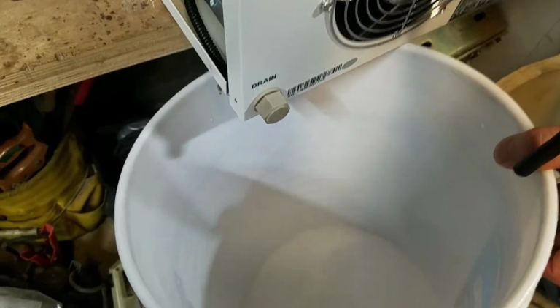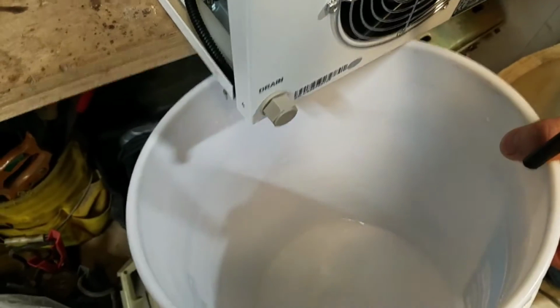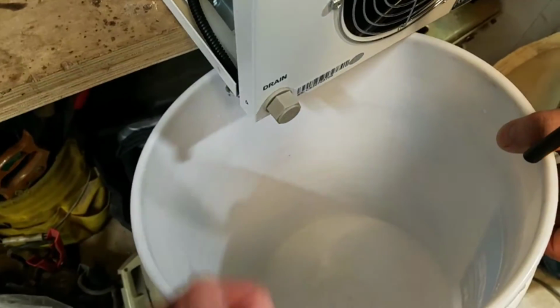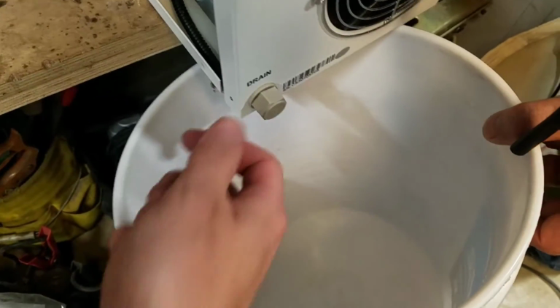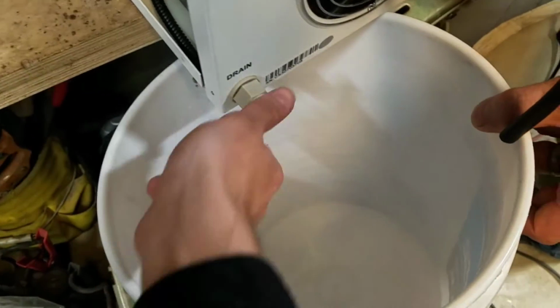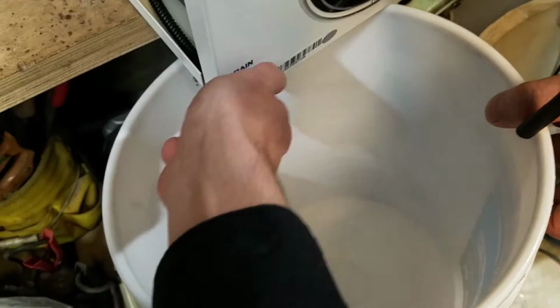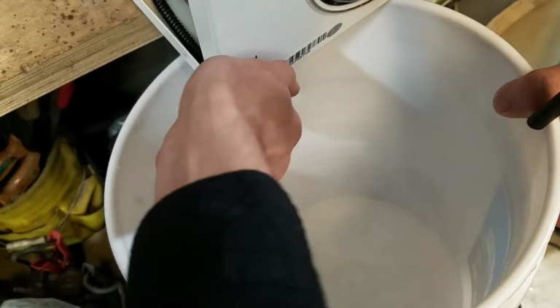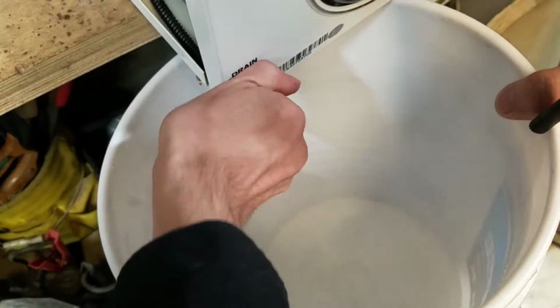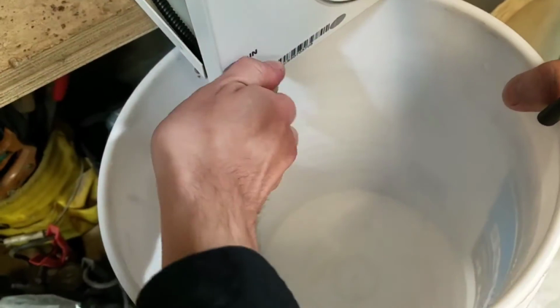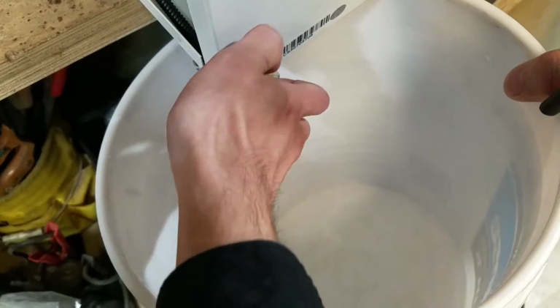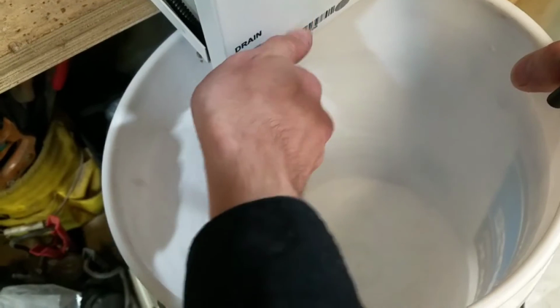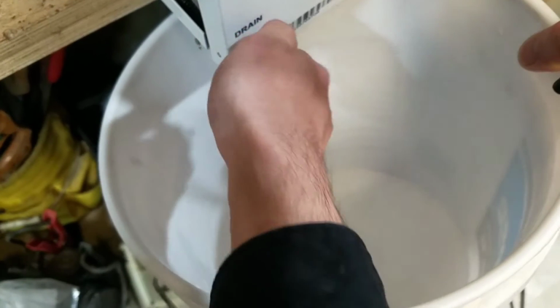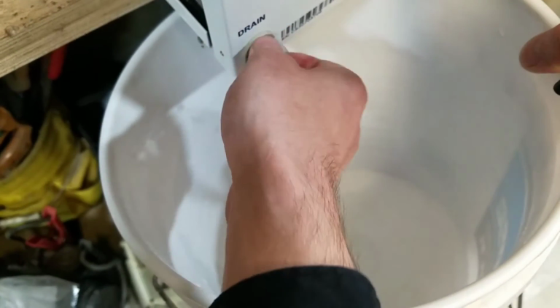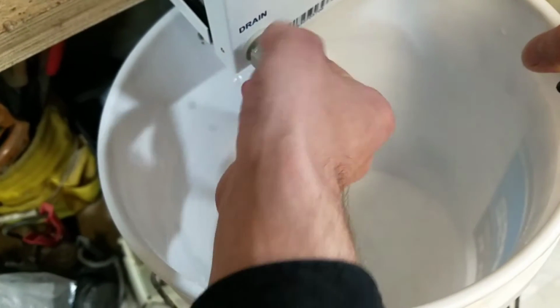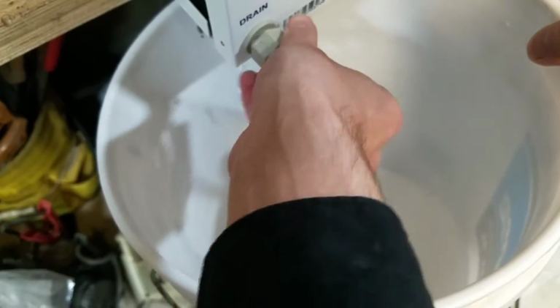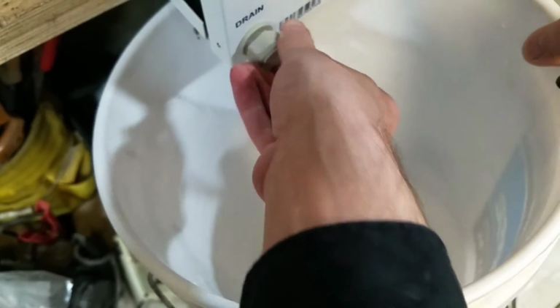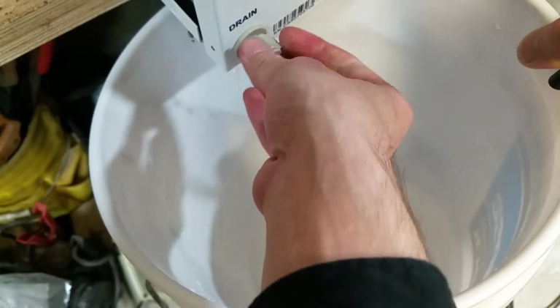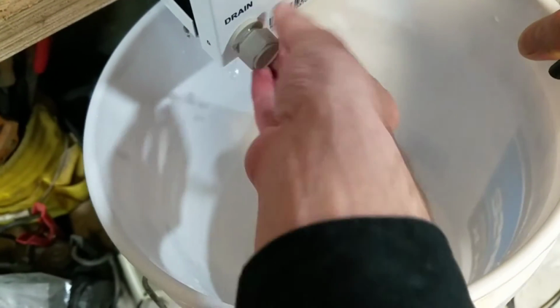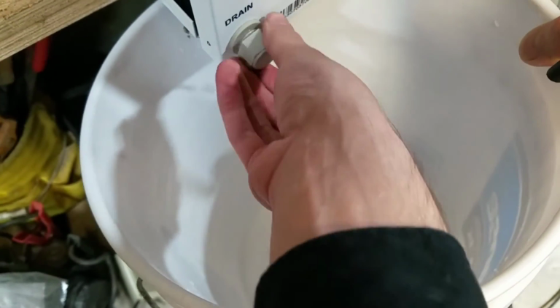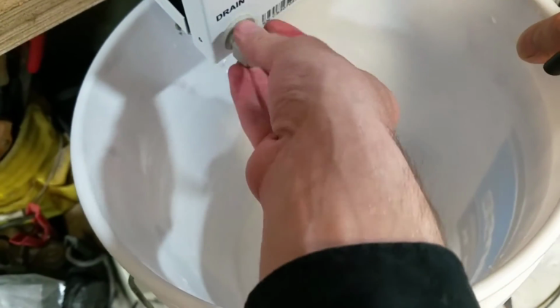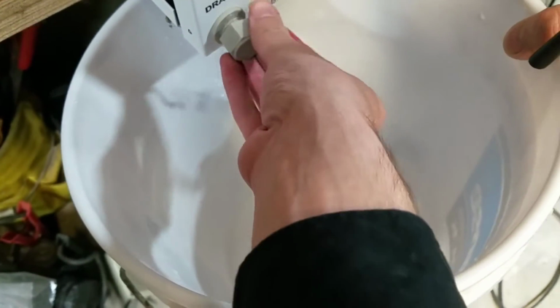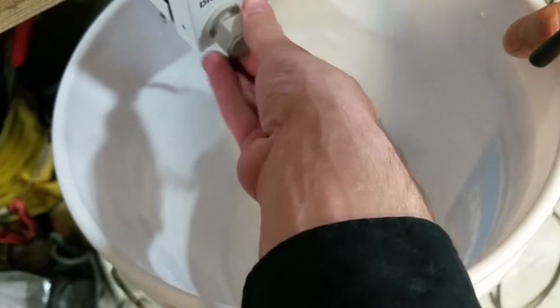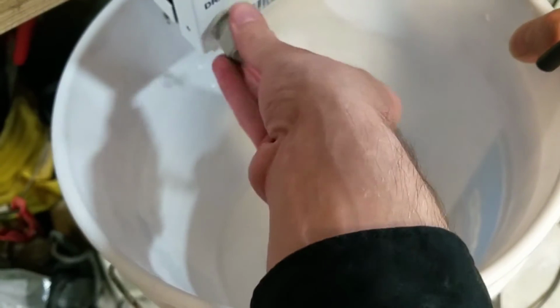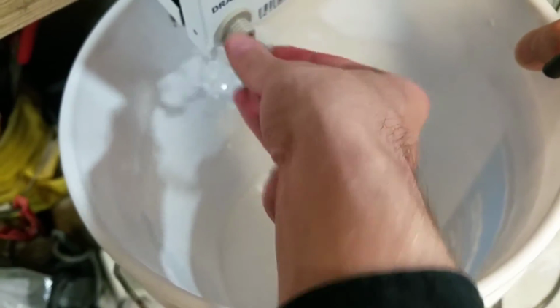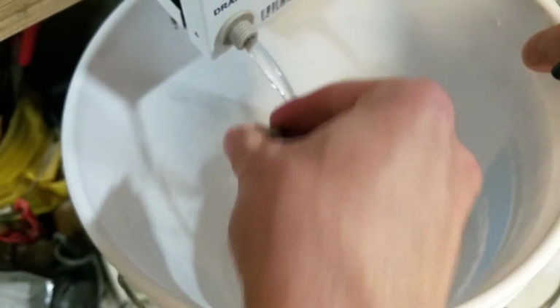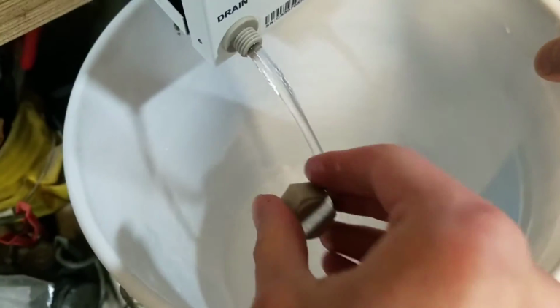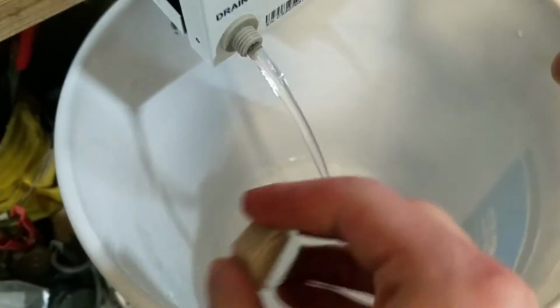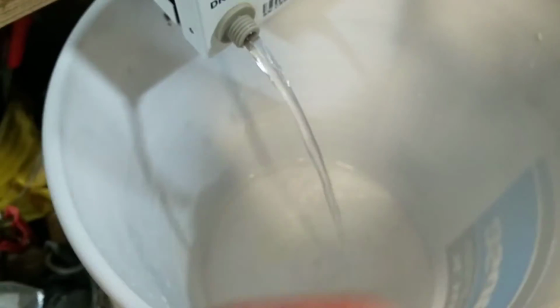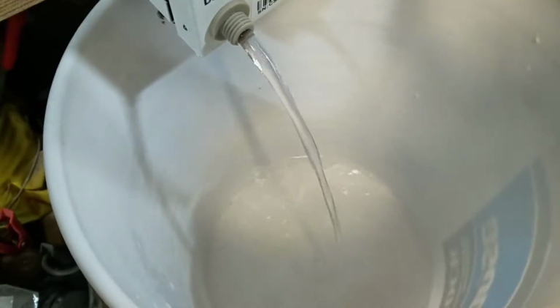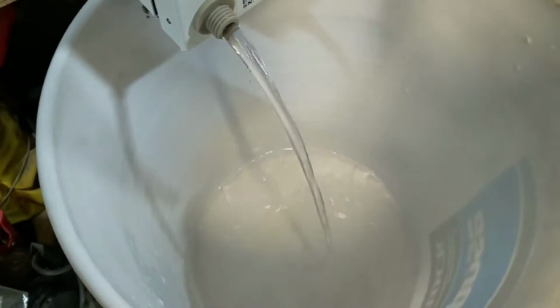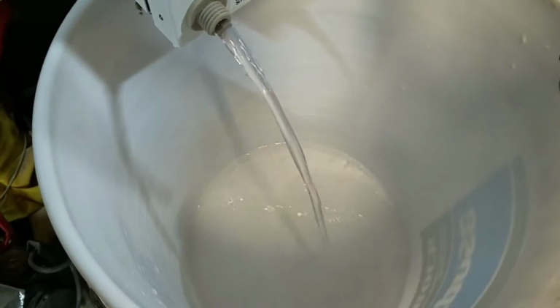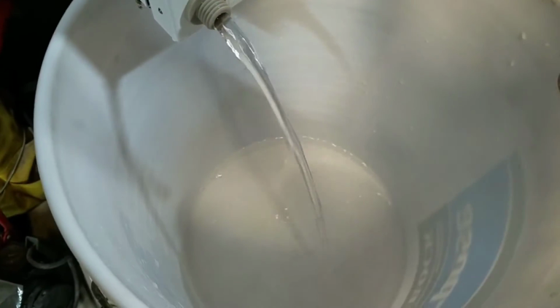So the first step is to drain all of the water. This is distilled water, so we want to use a clean bucket.